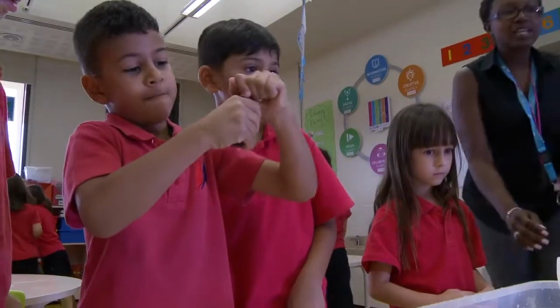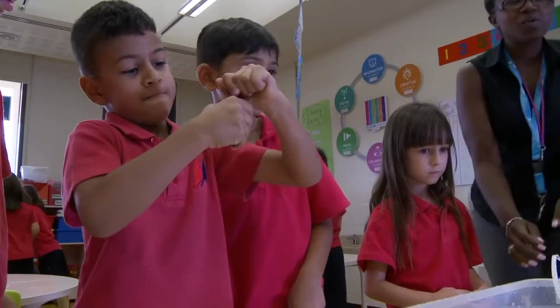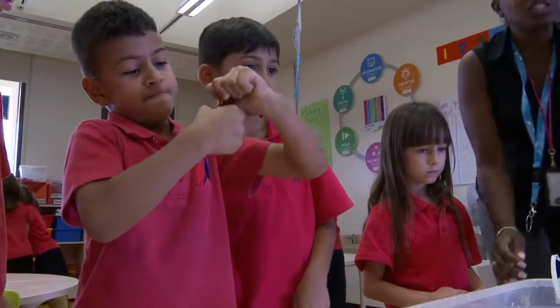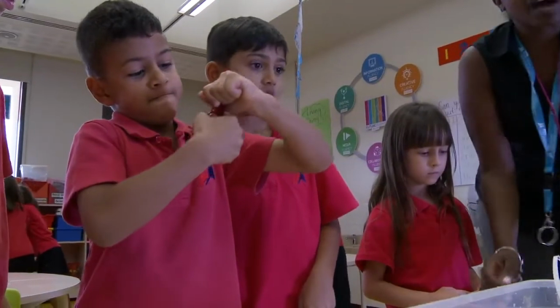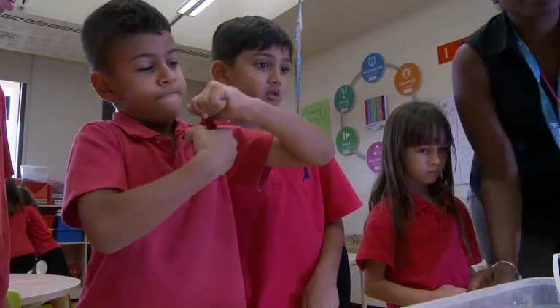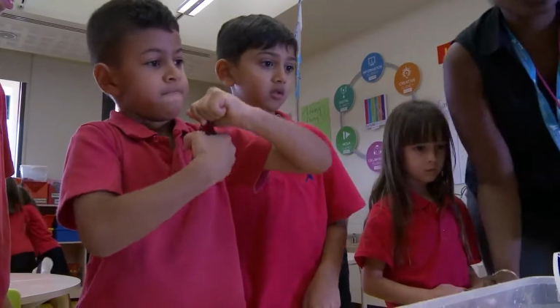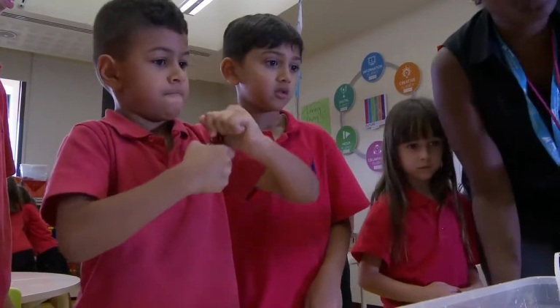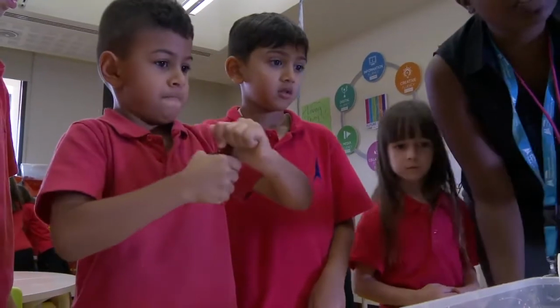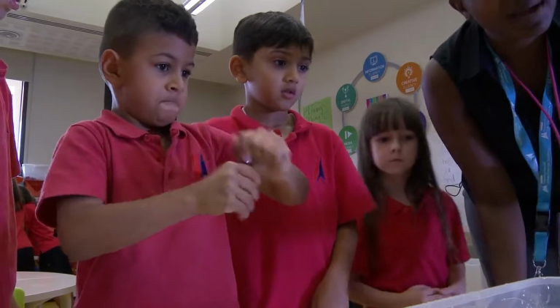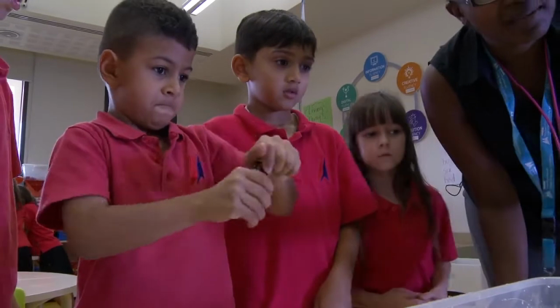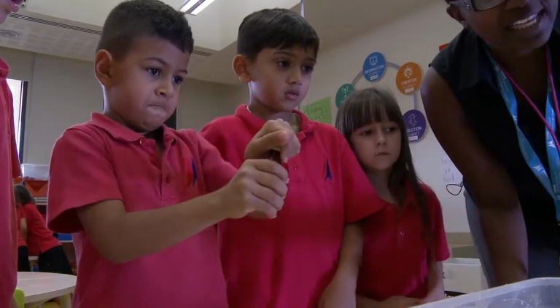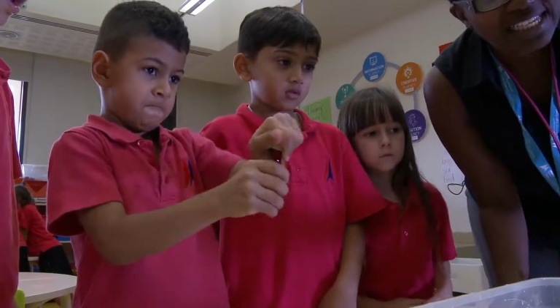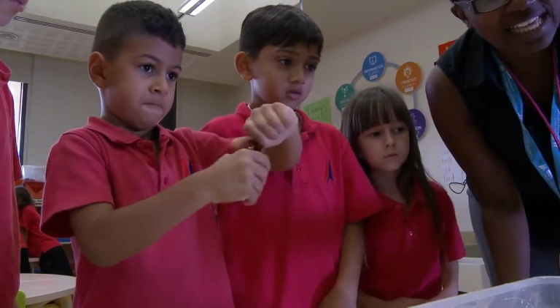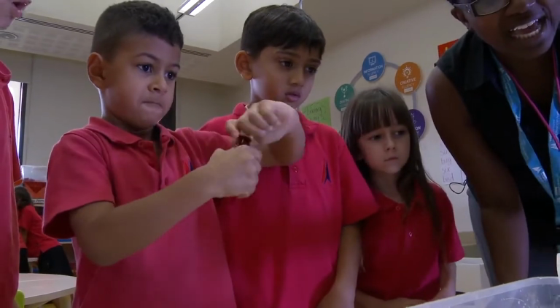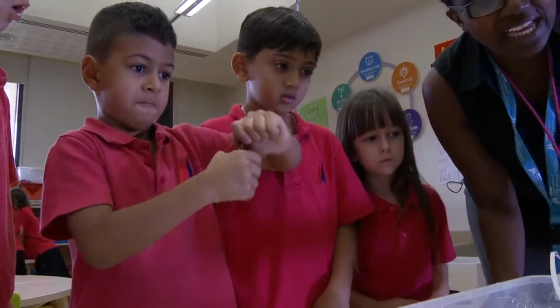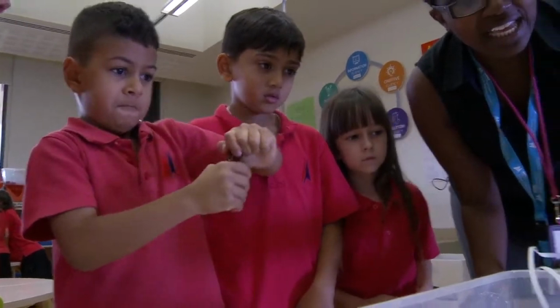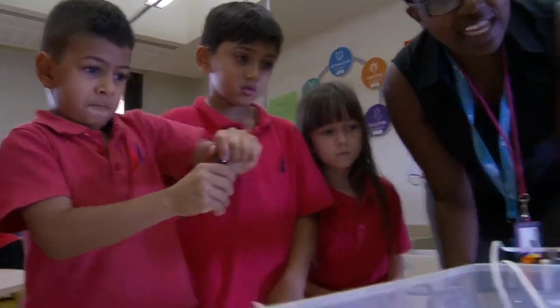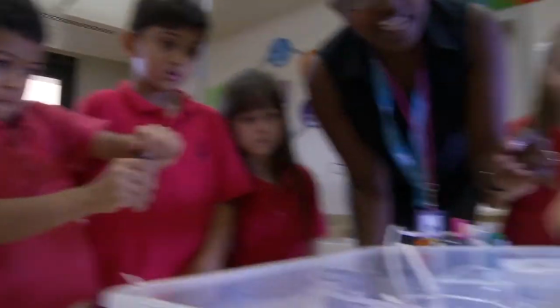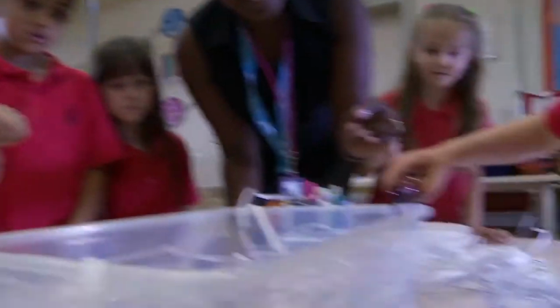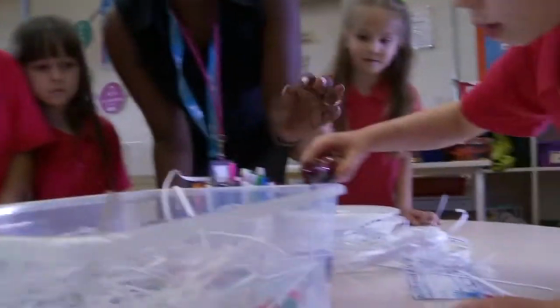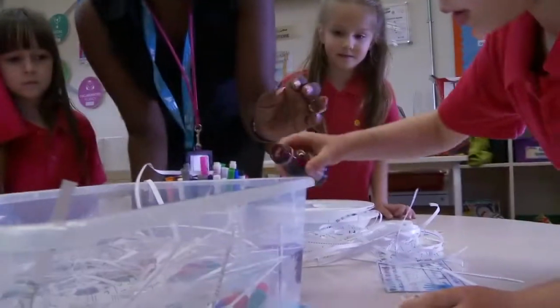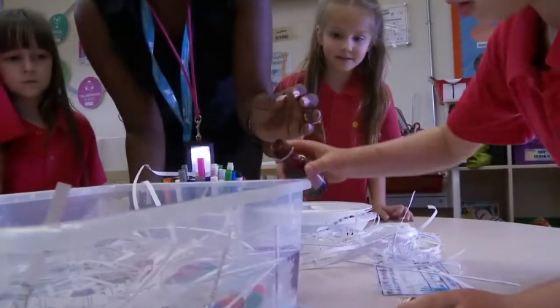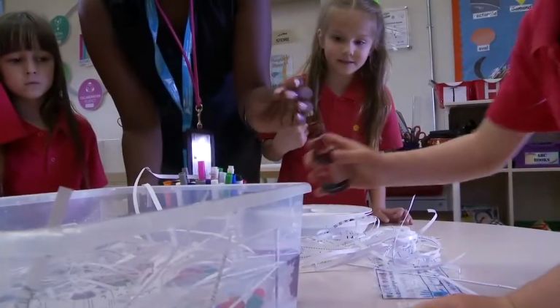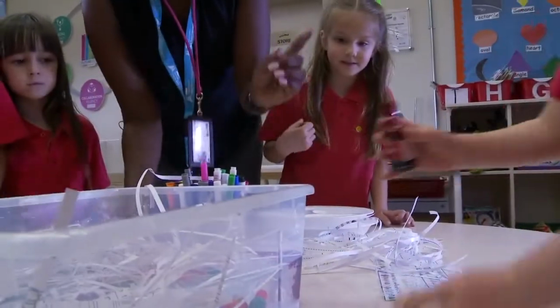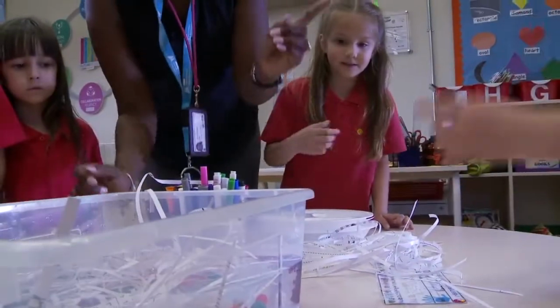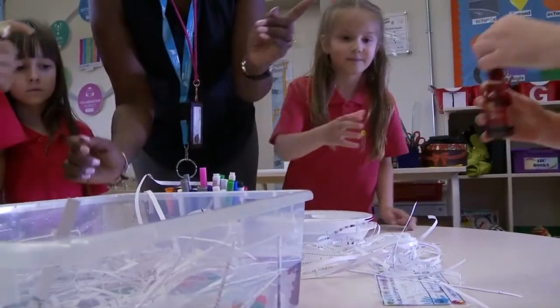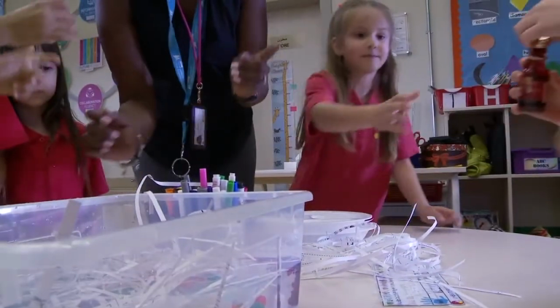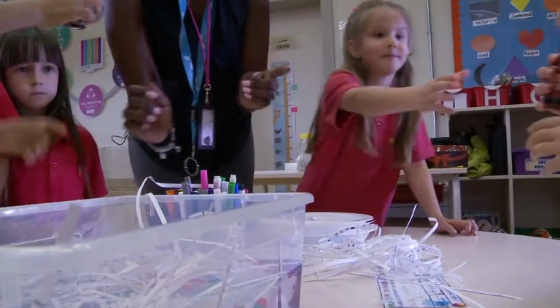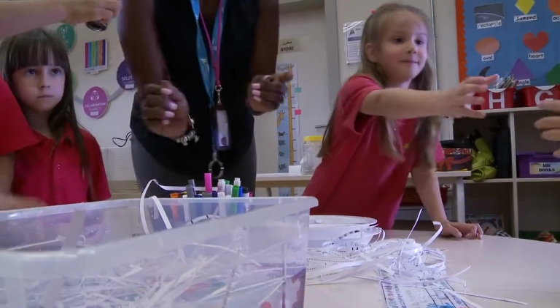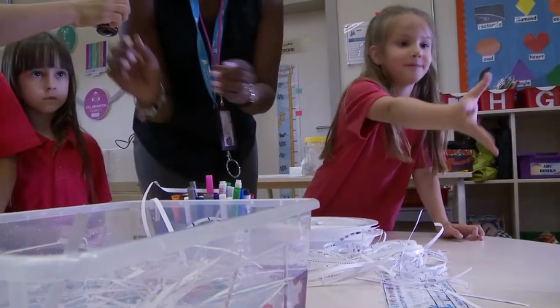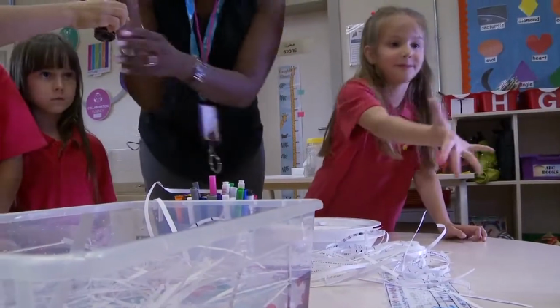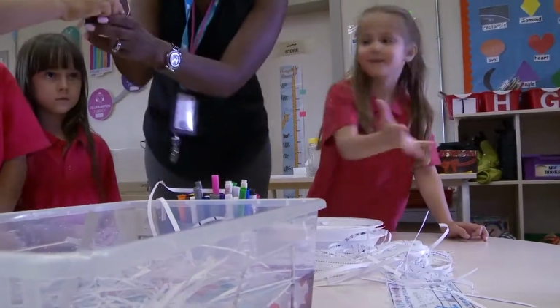One drop. Can you do one drop? Perfect. Can you pass it to the next person?